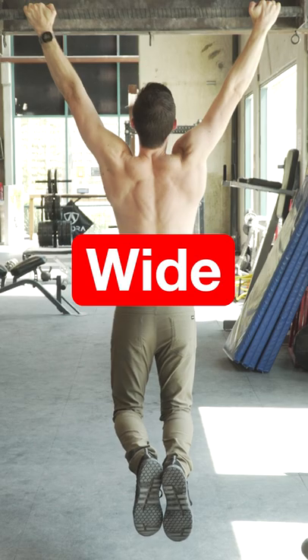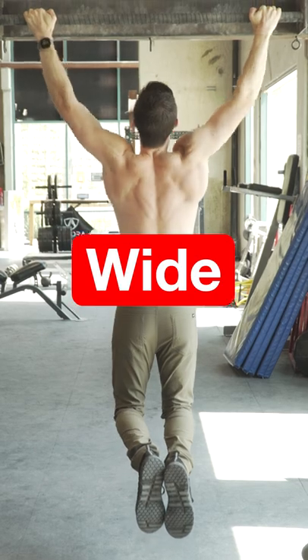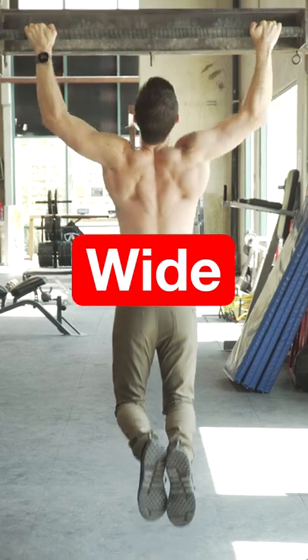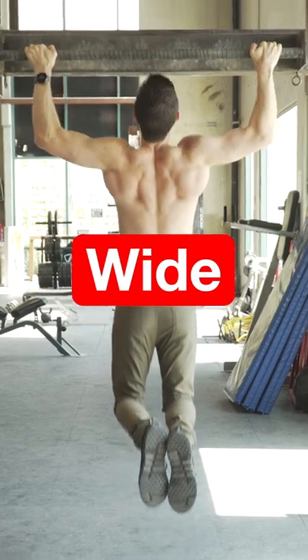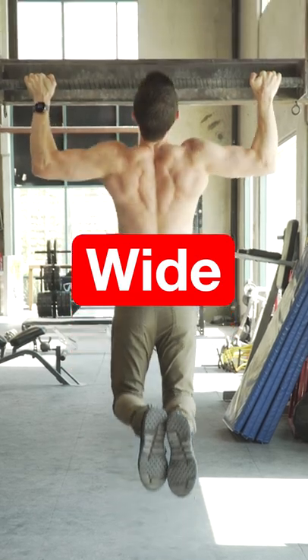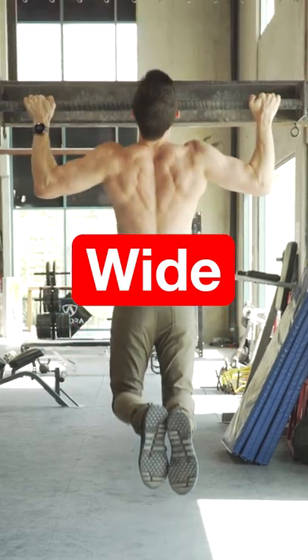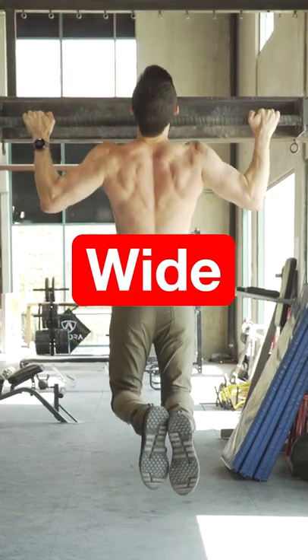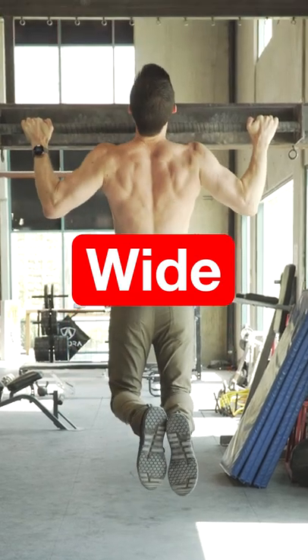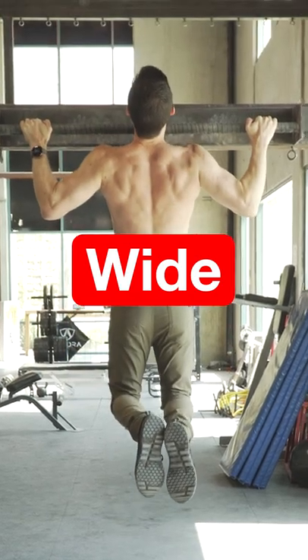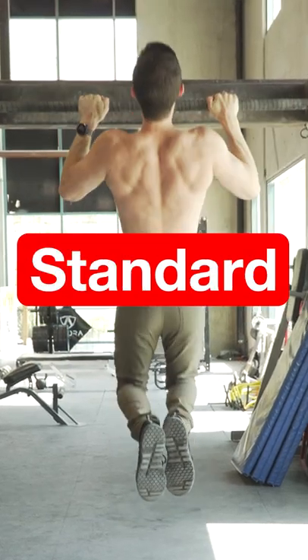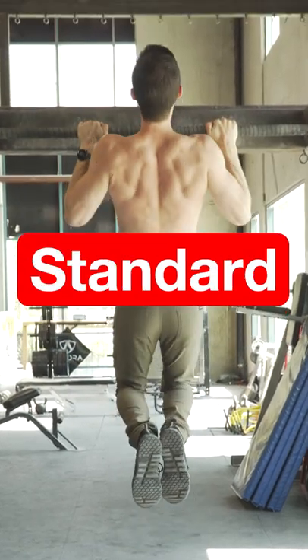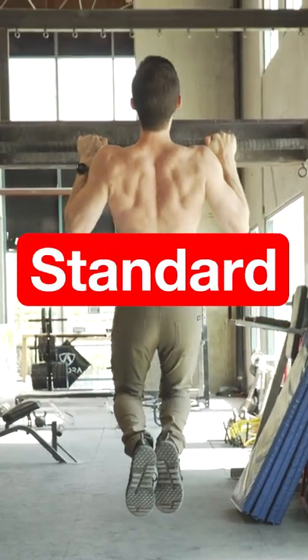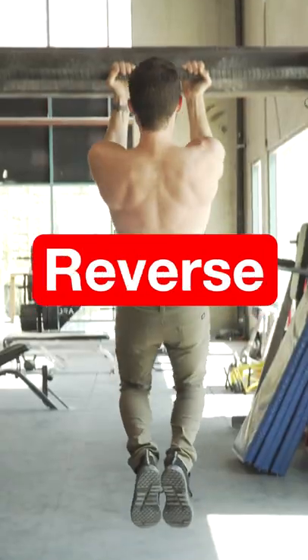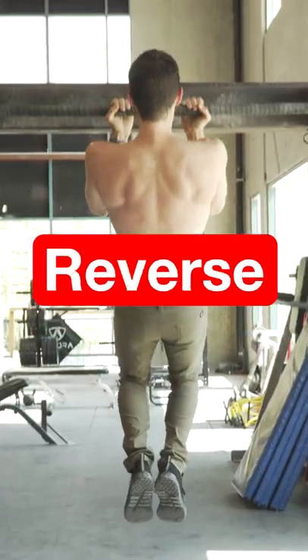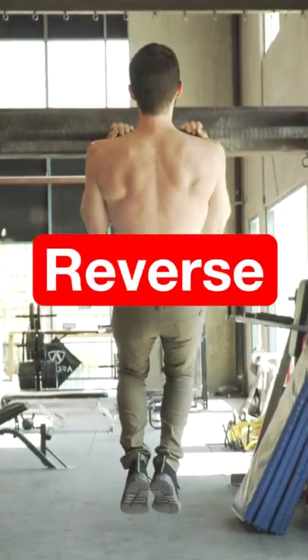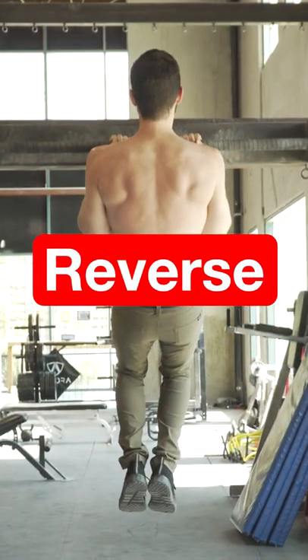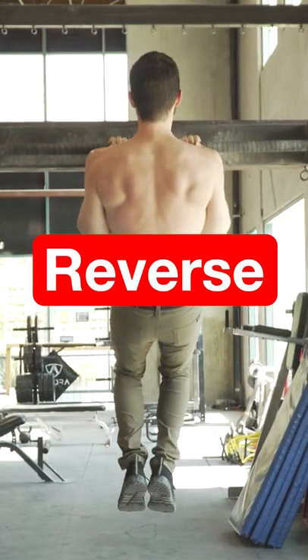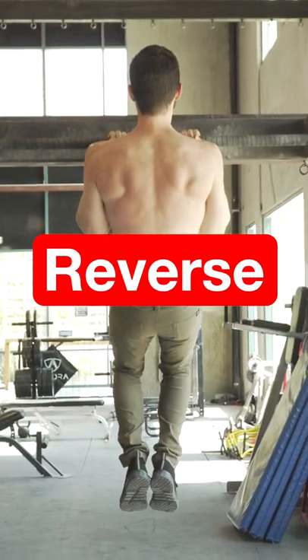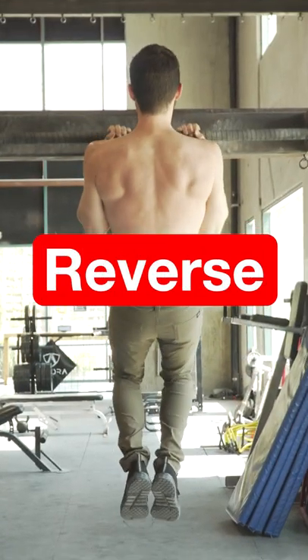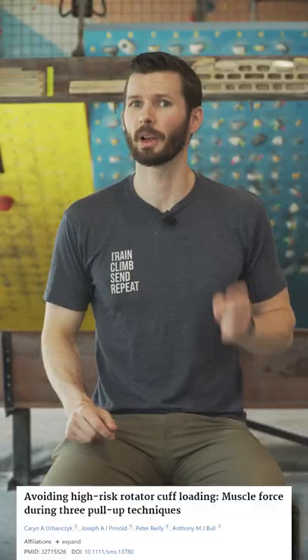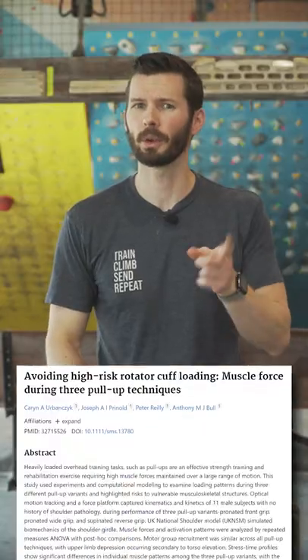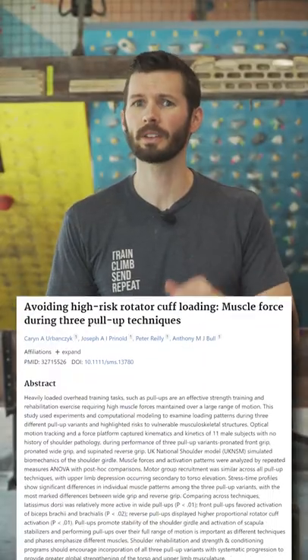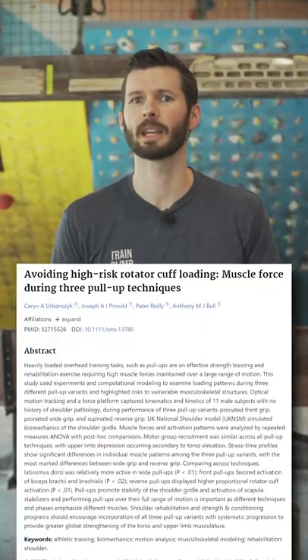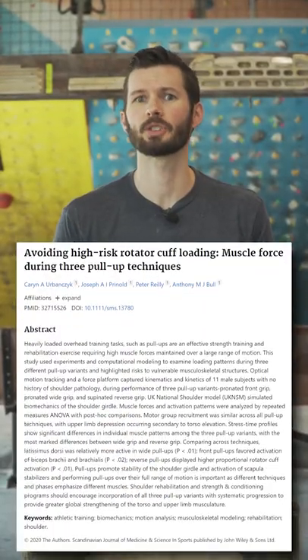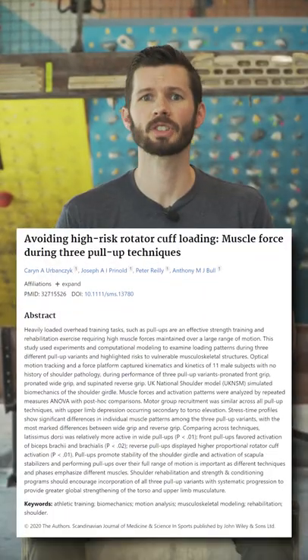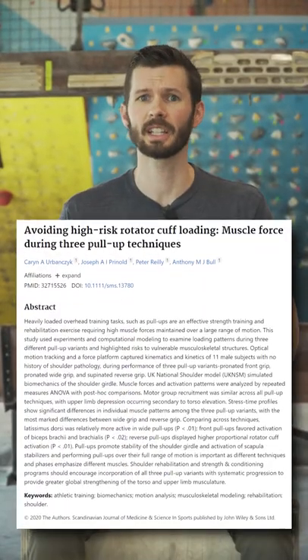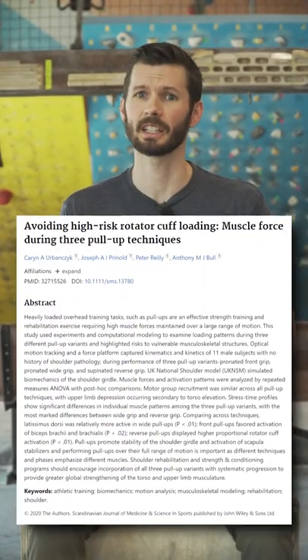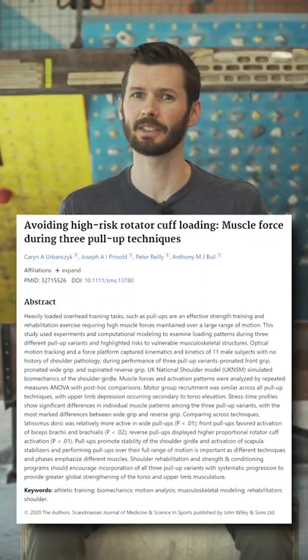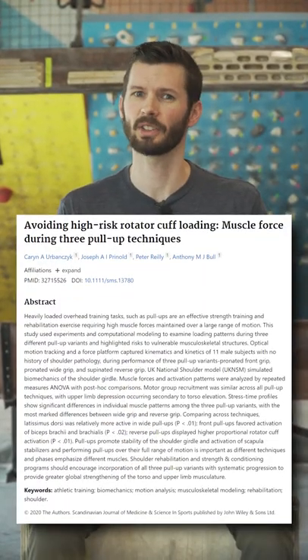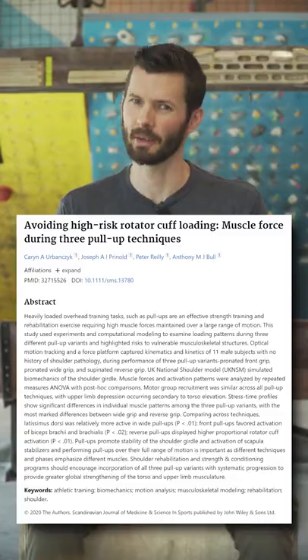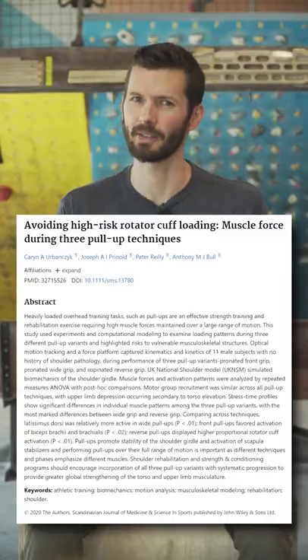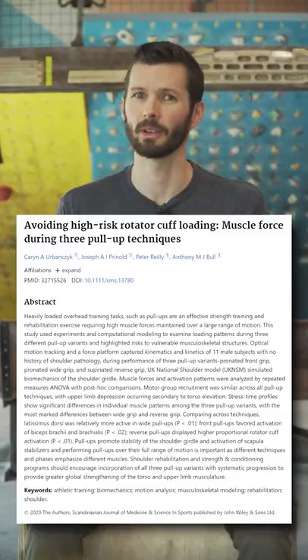What's the difference between wide, standard, and reverse grip pull-ups? A recent DMG study can give us some answers.